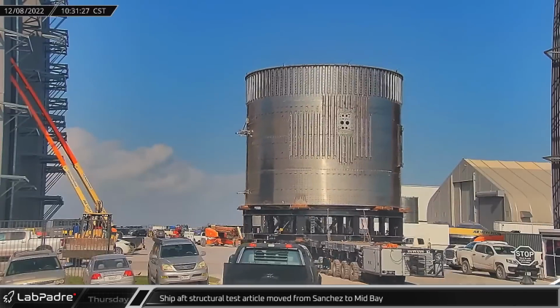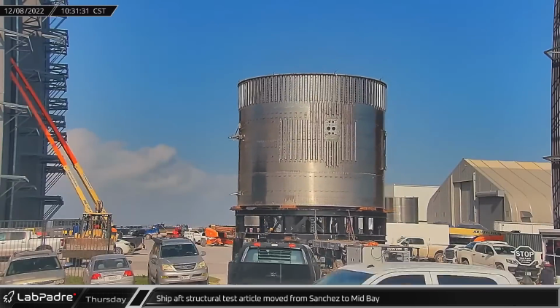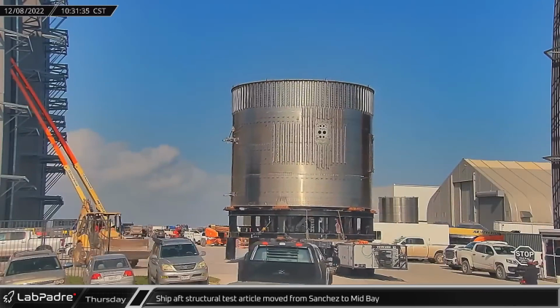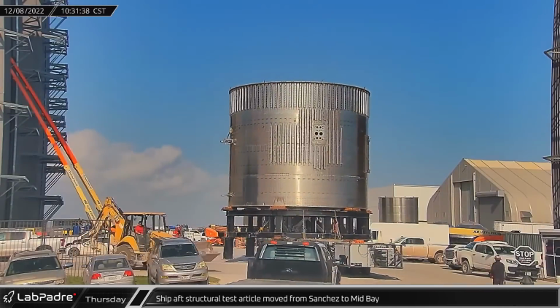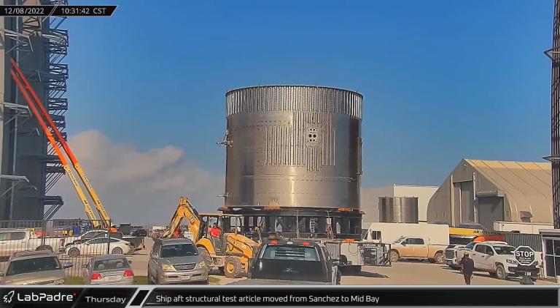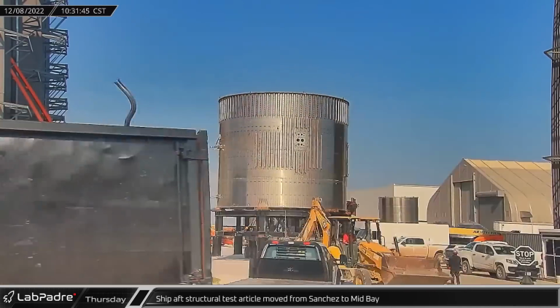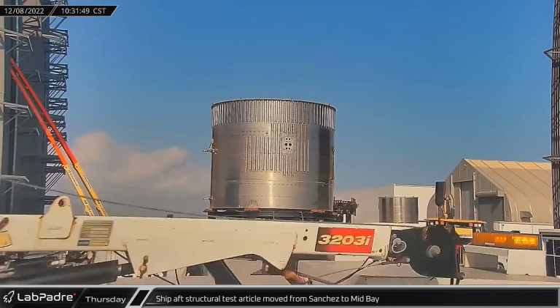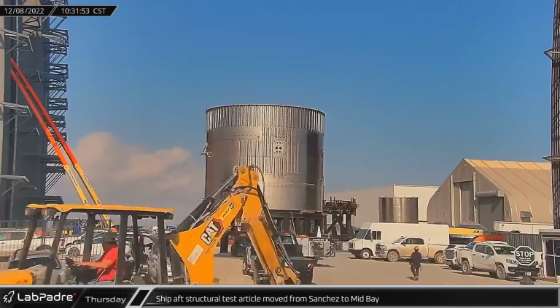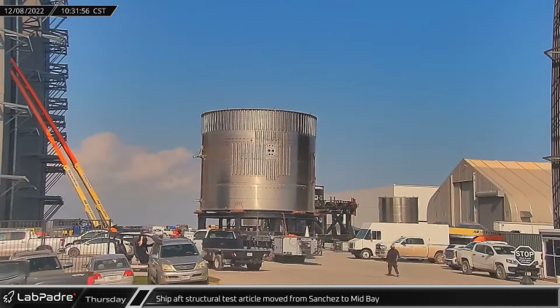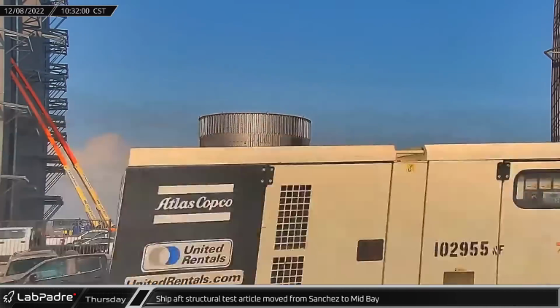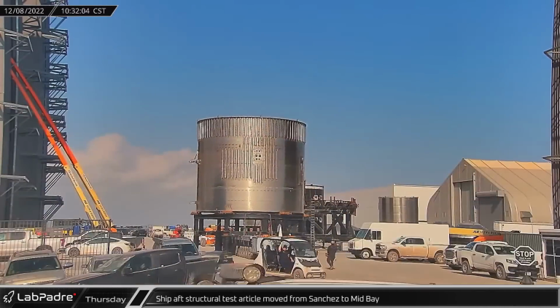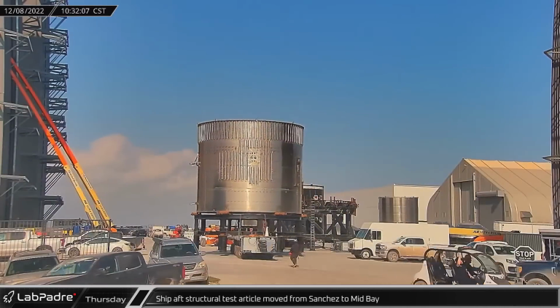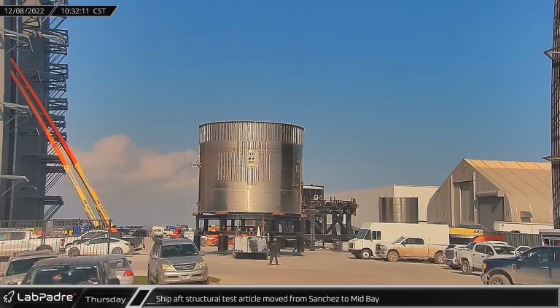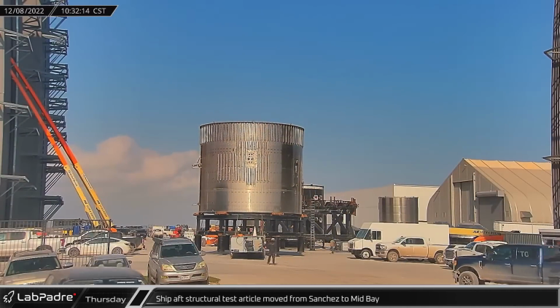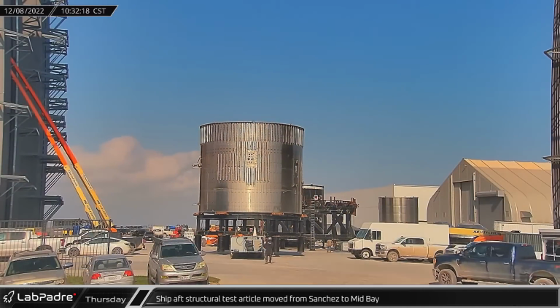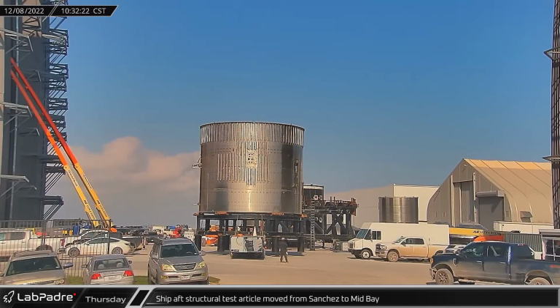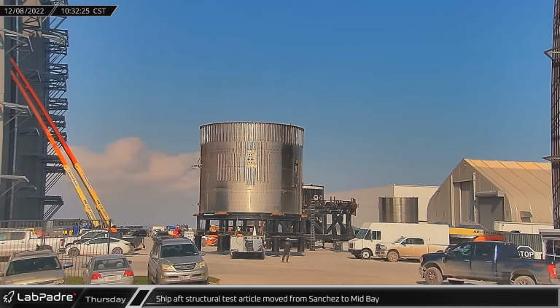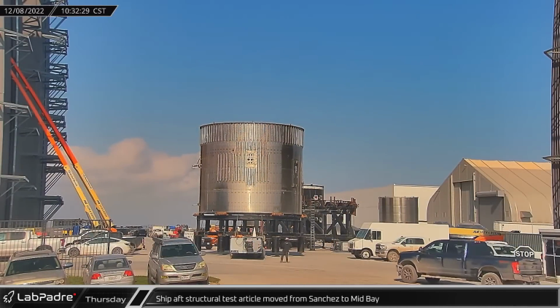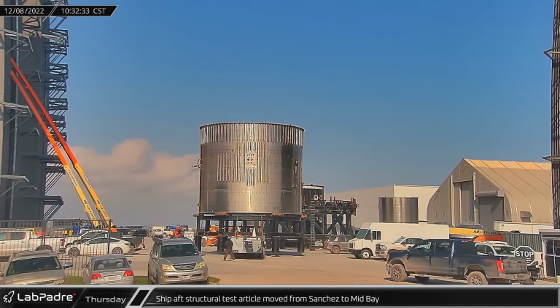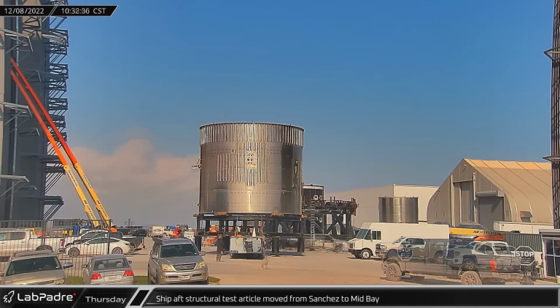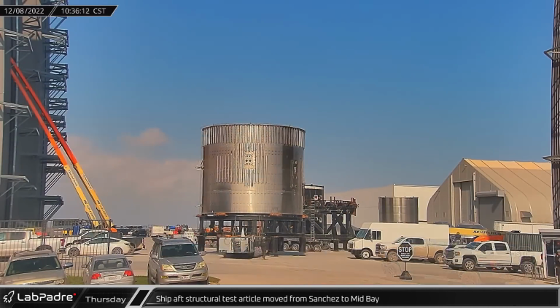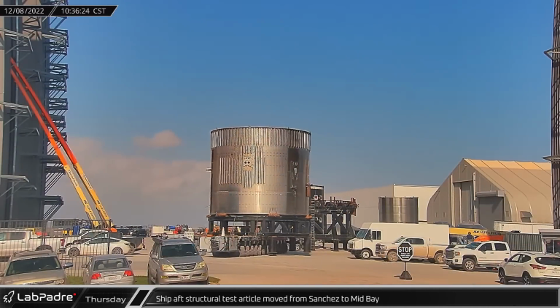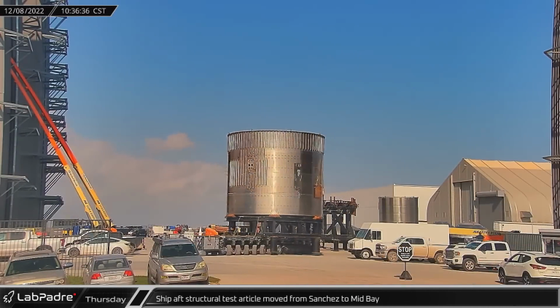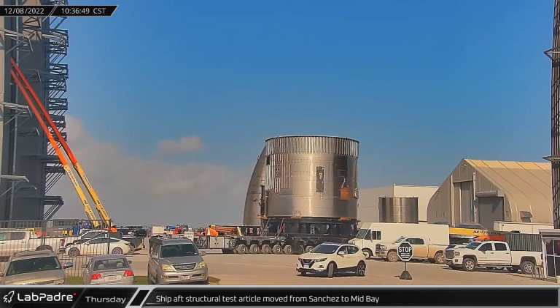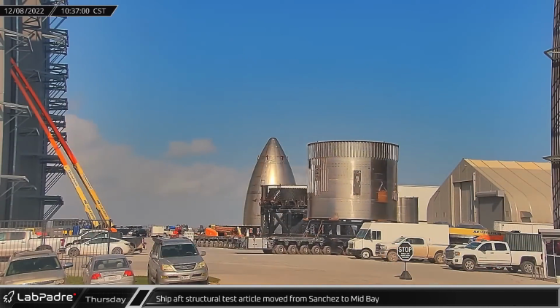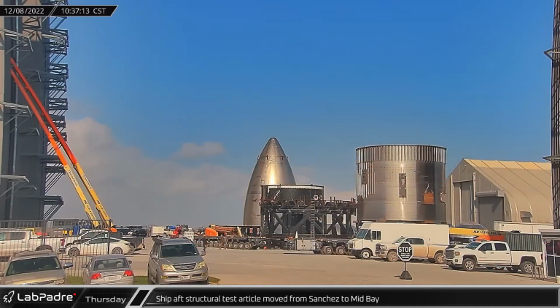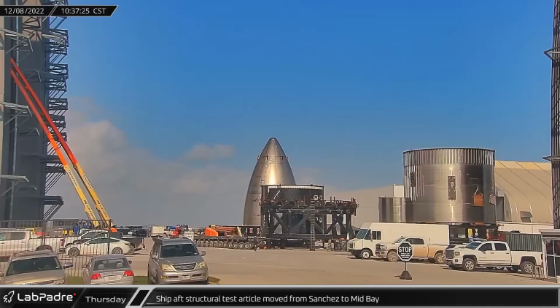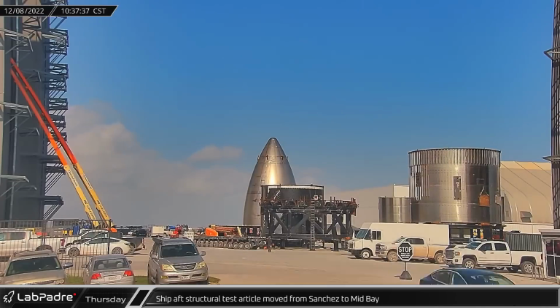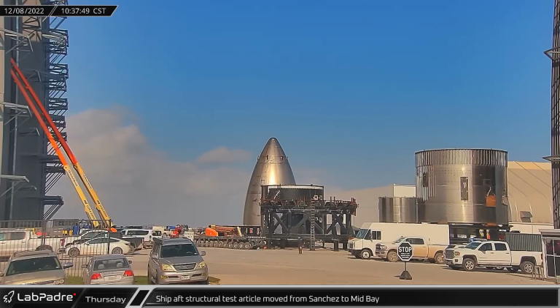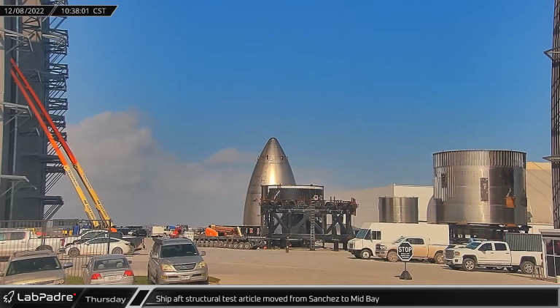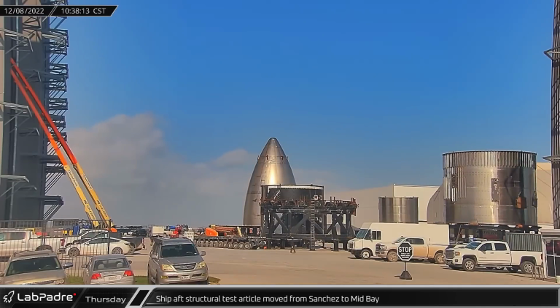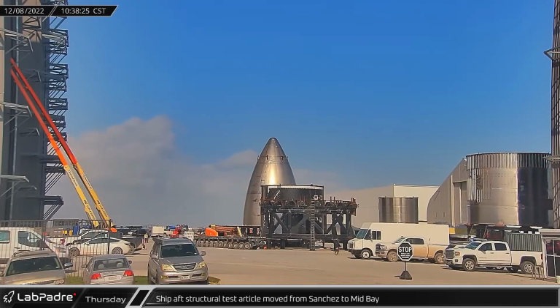At the build site in Boca Chica, a ship aft section structural test article was moved from the Sanchez site and placed in front of Mid Bay.